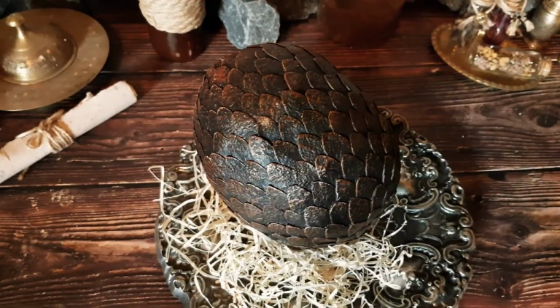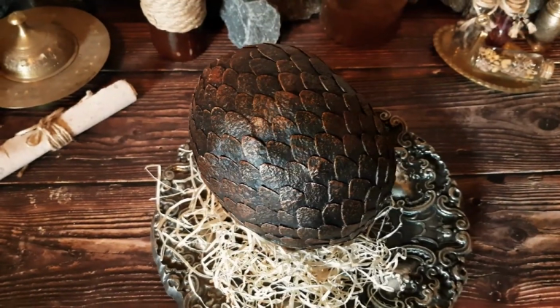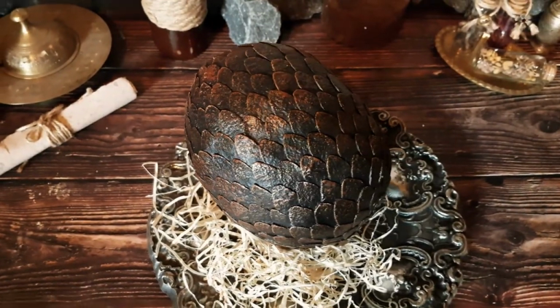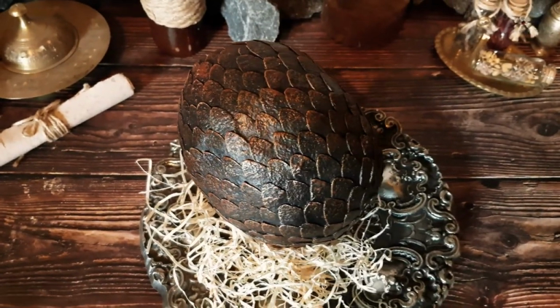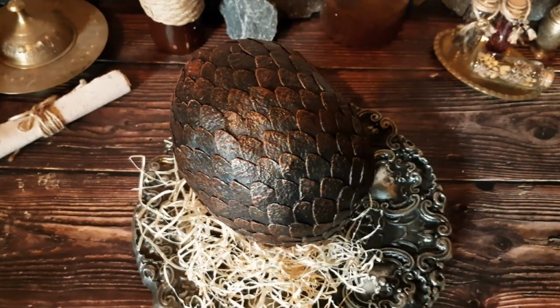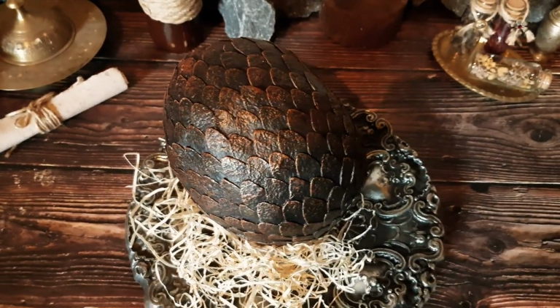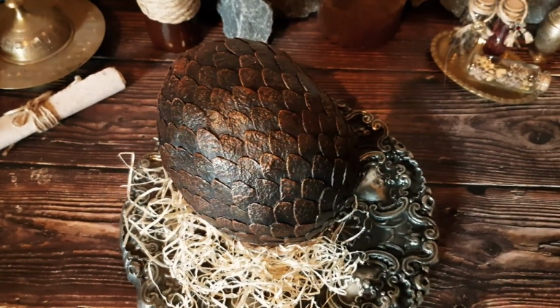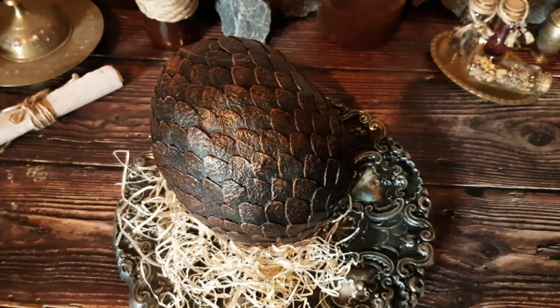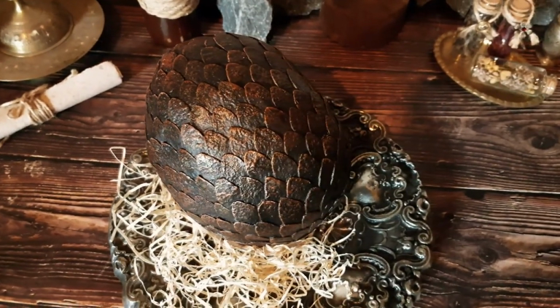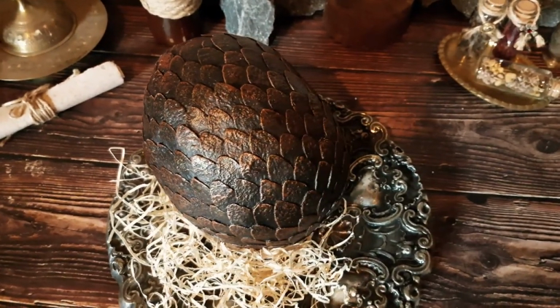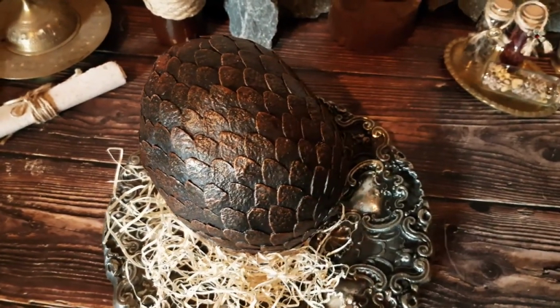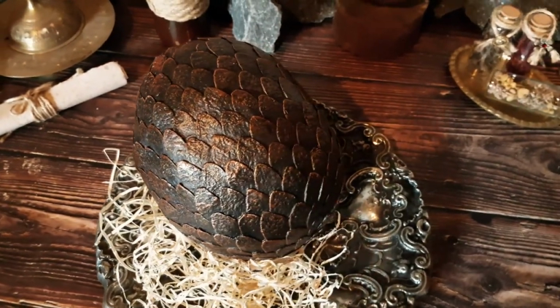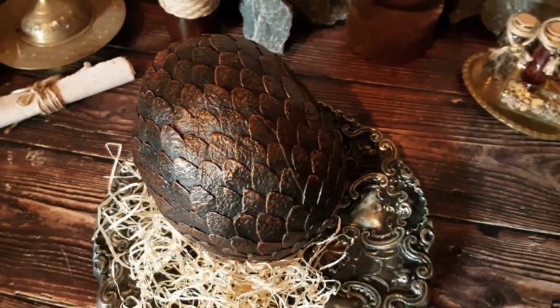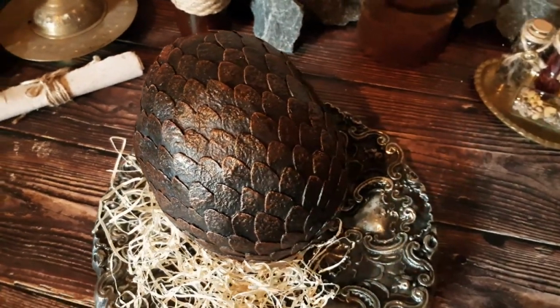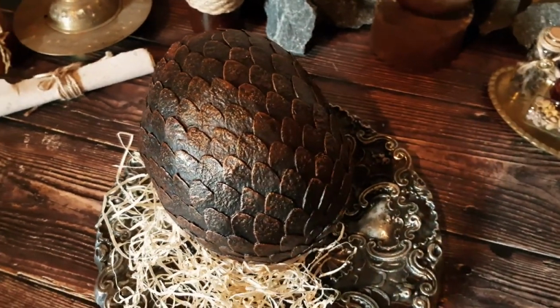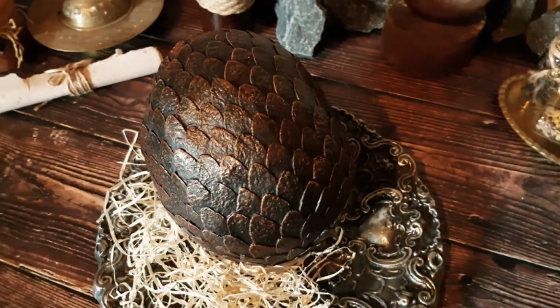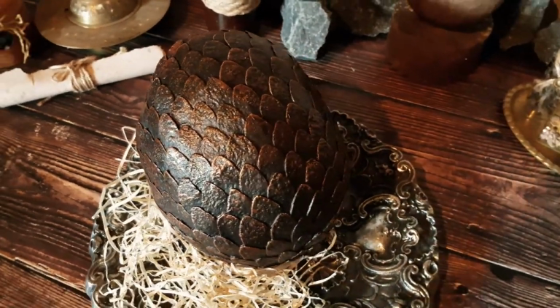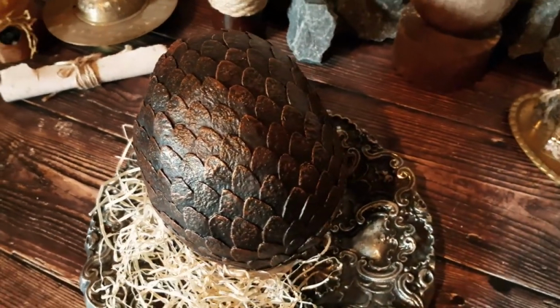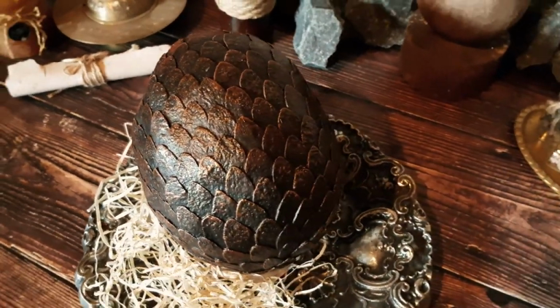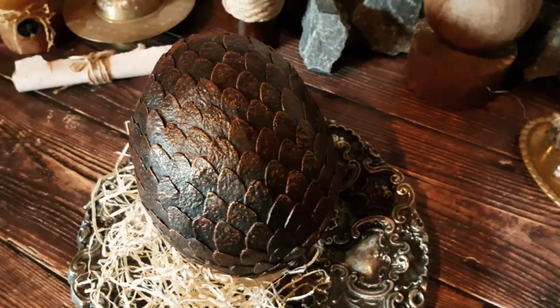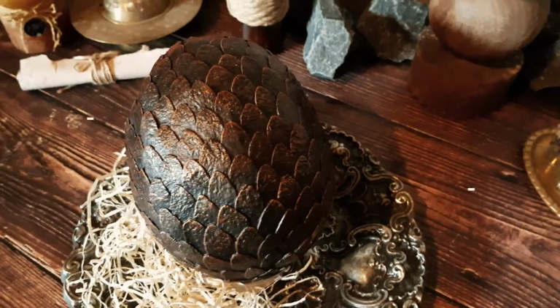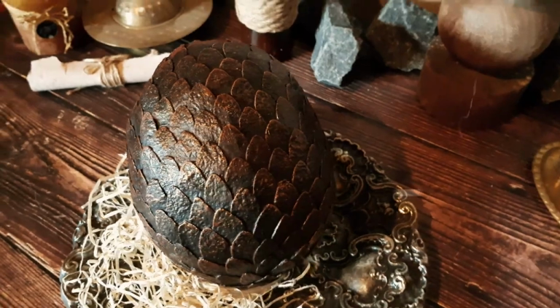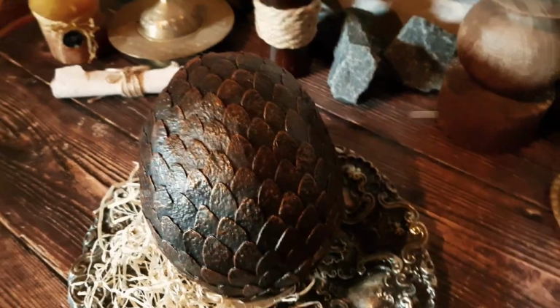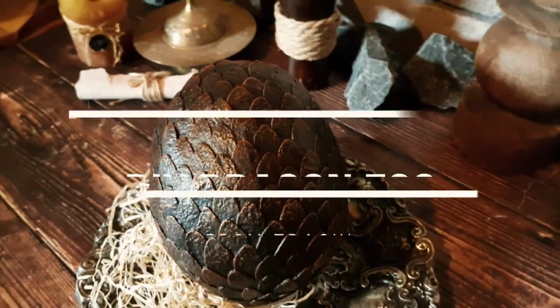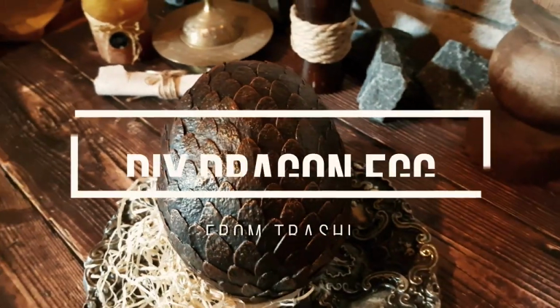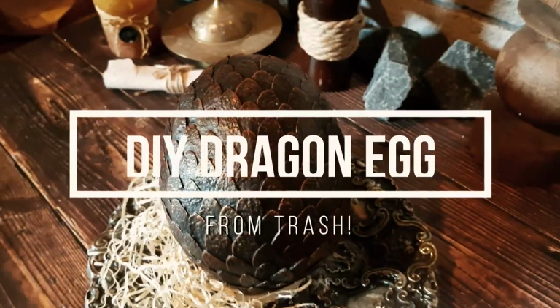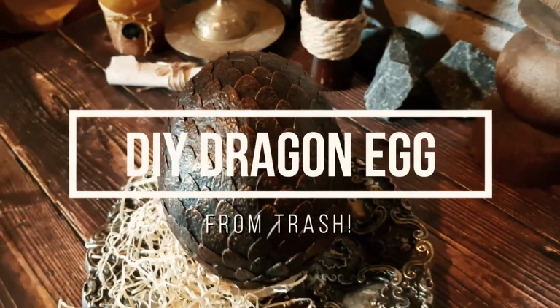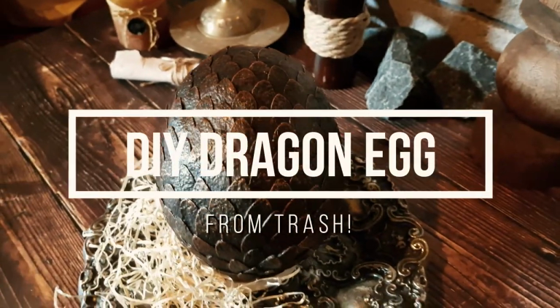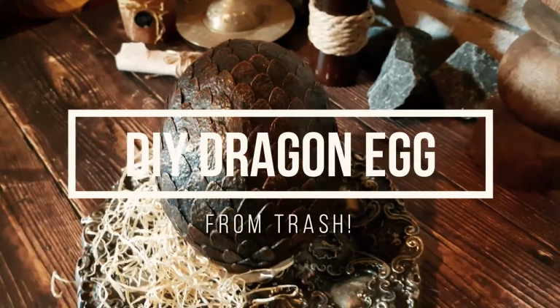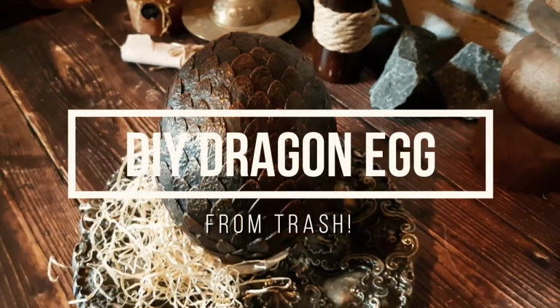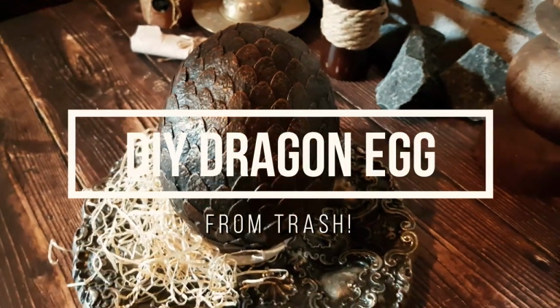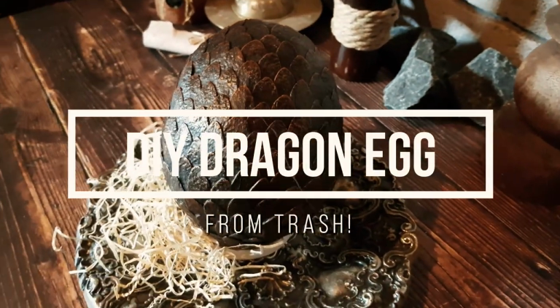Have you ever wanted to own a dragon egg? I'm Nellyana and I'm going to show you how to craft one from trash.